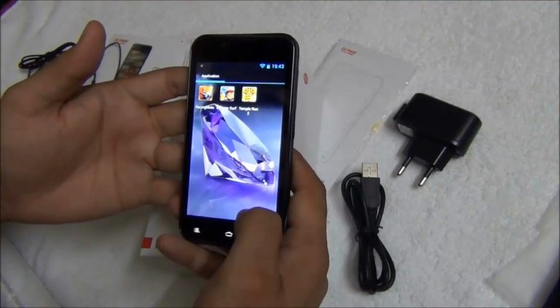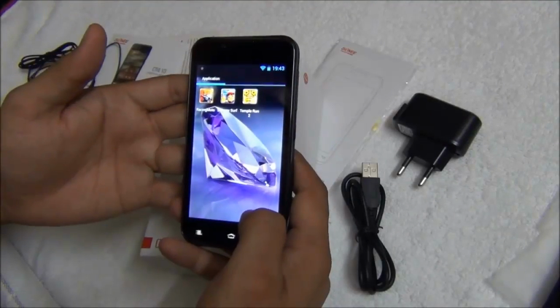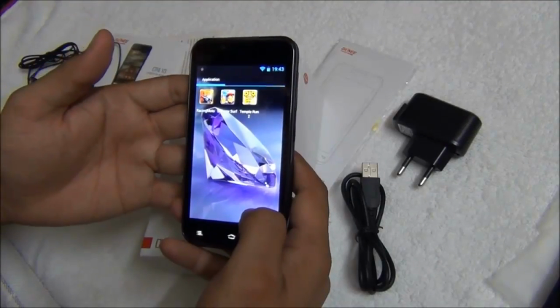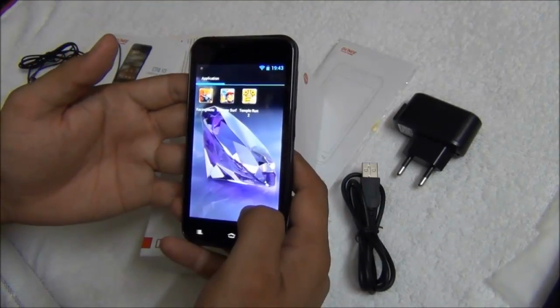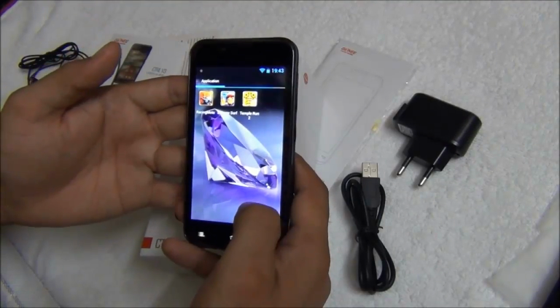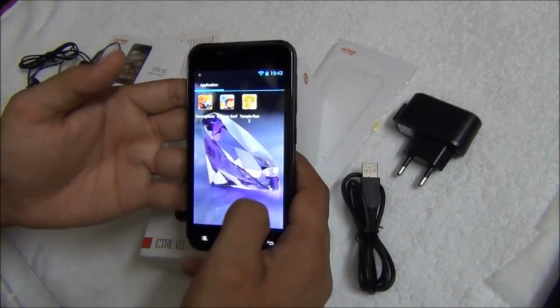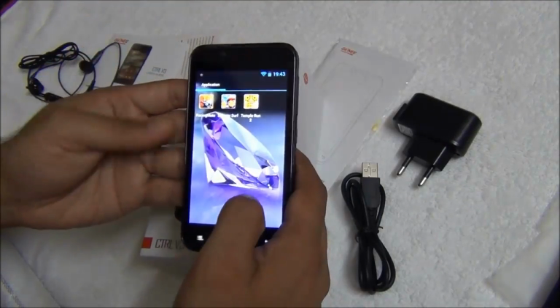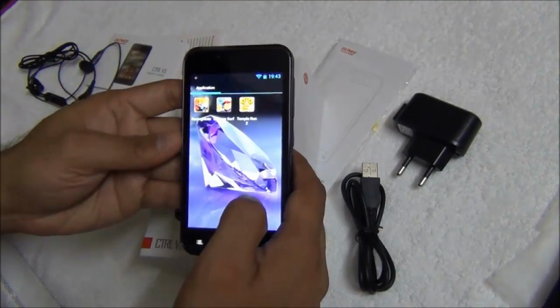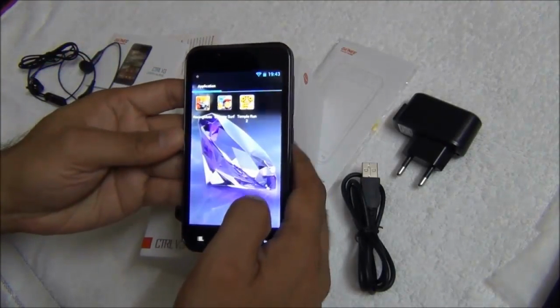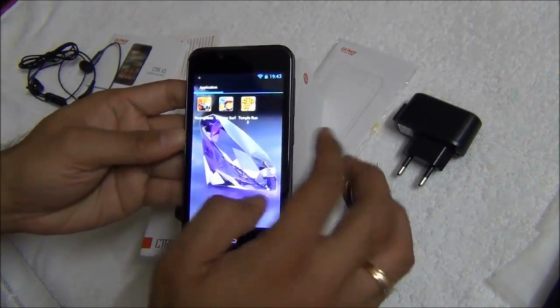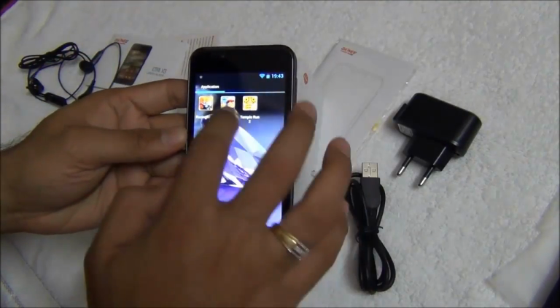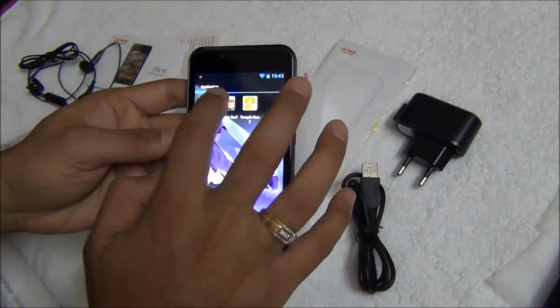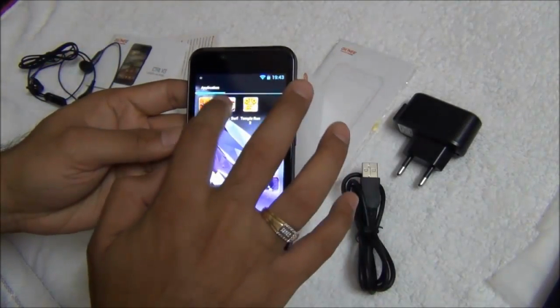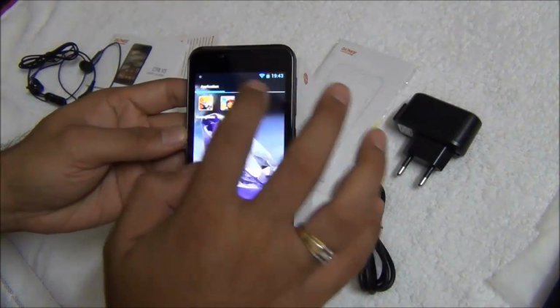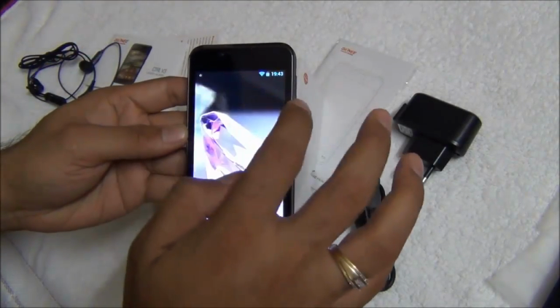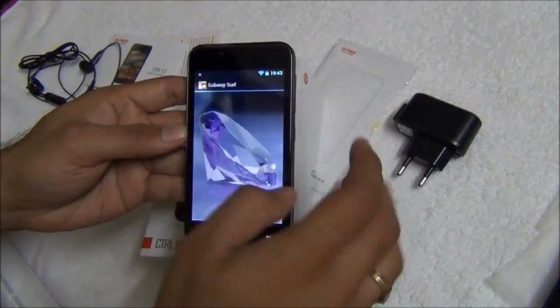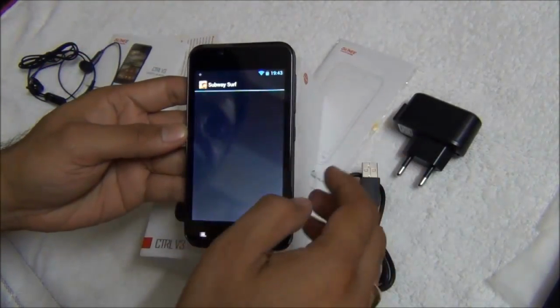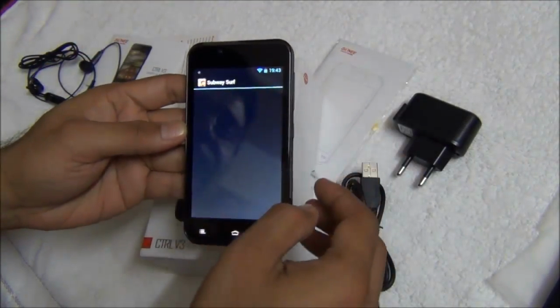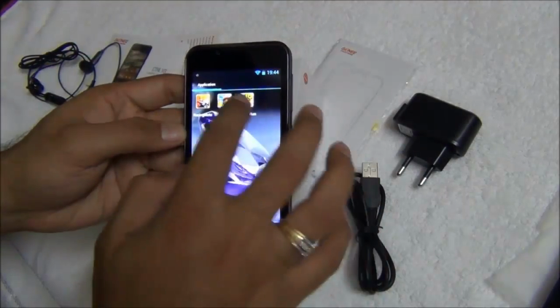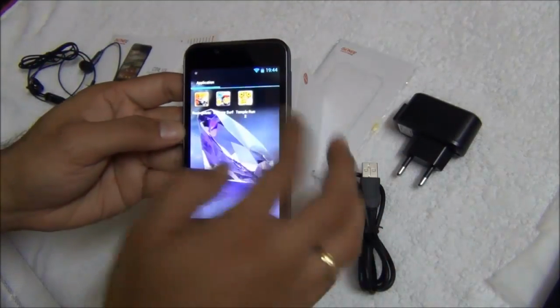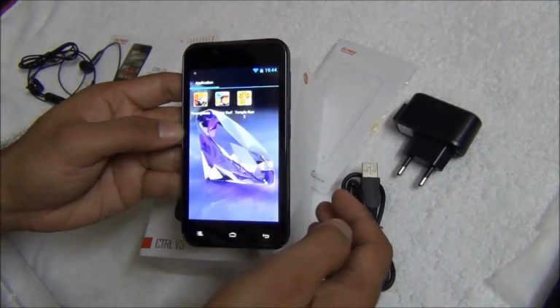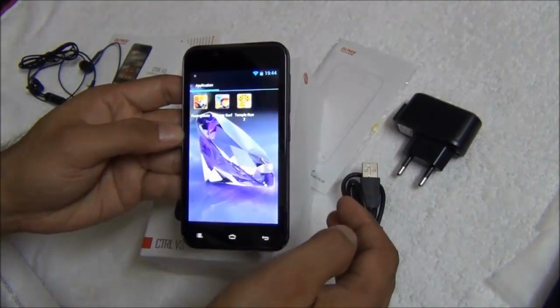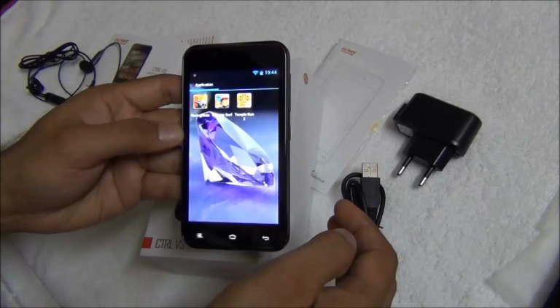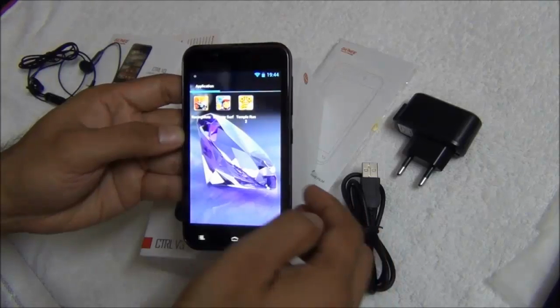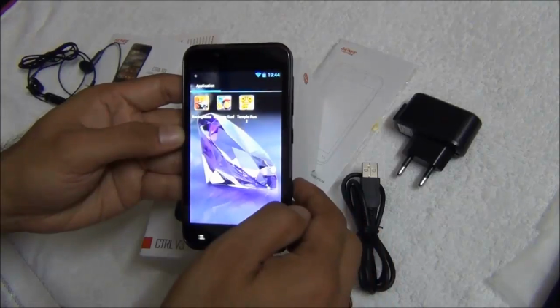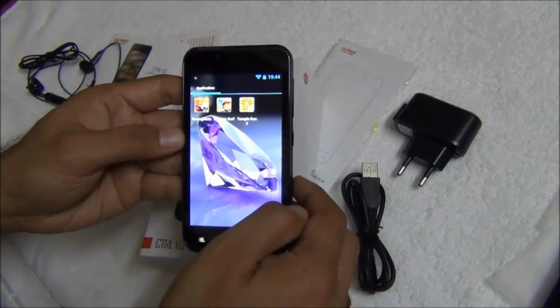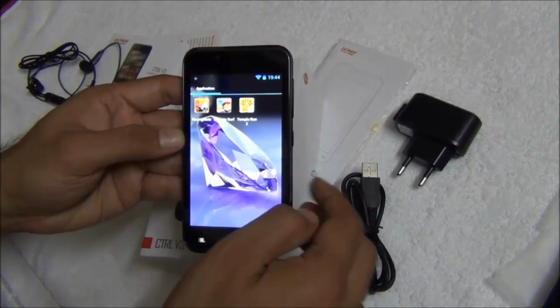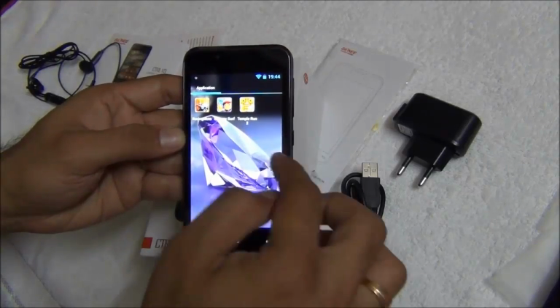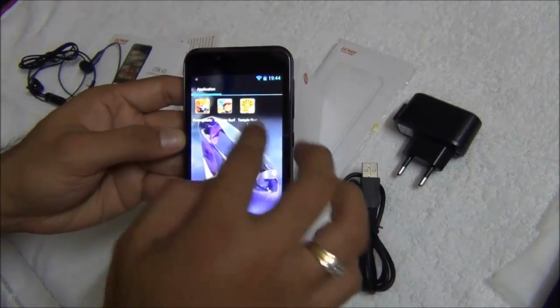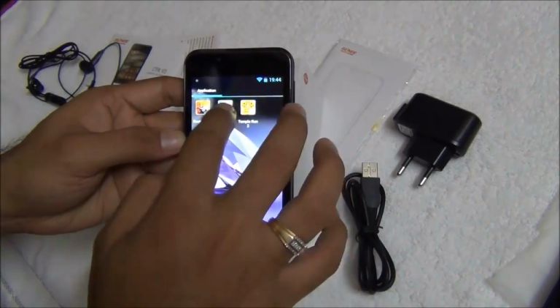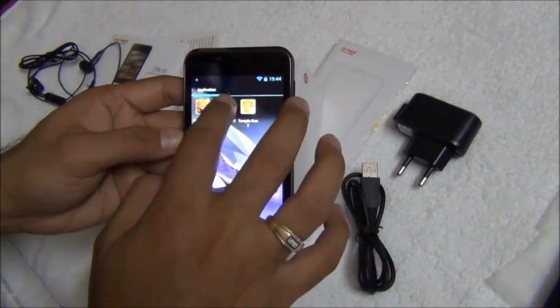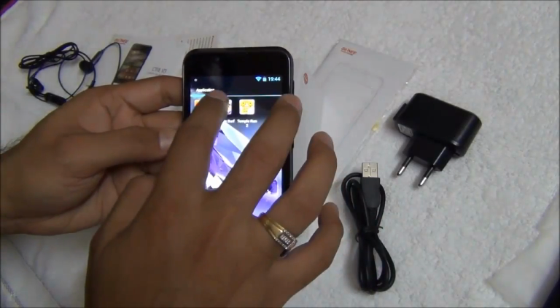I'll quickly run a few more games to show you the gameplay demo on this phone. Let us play Subway Surfer followed by Racing Moto.